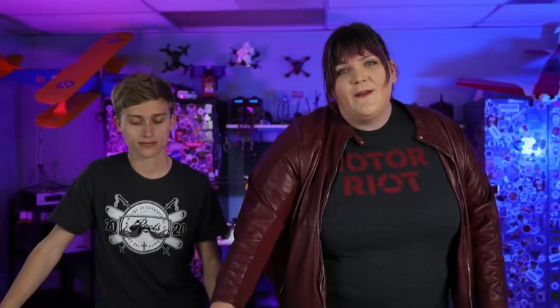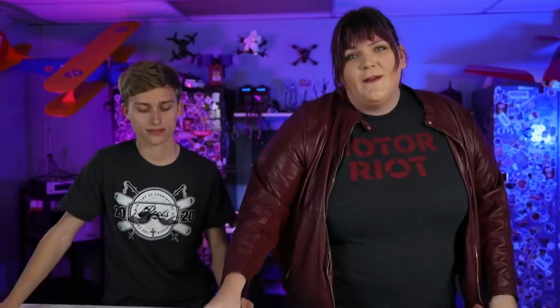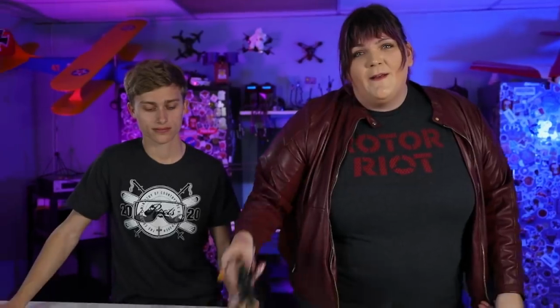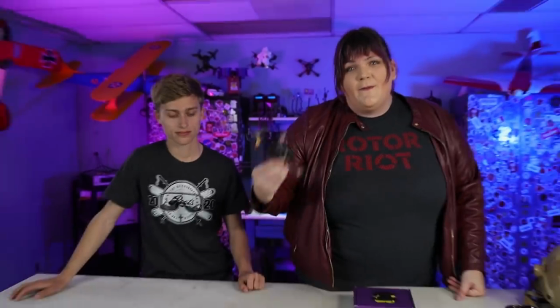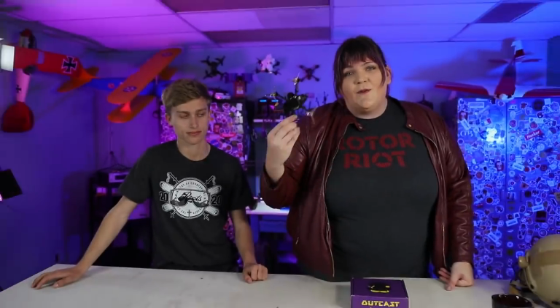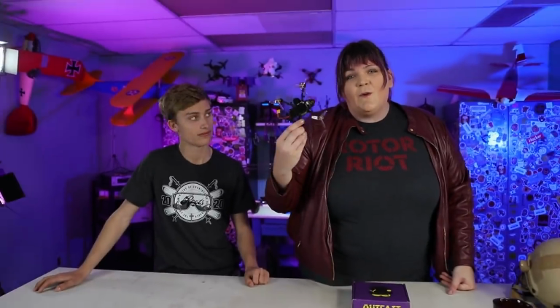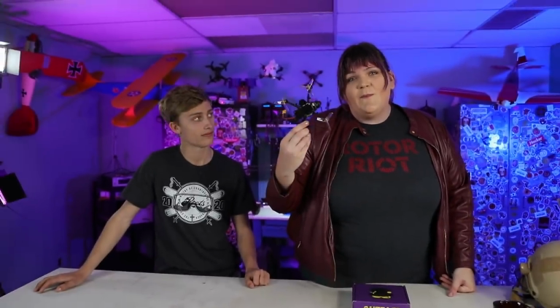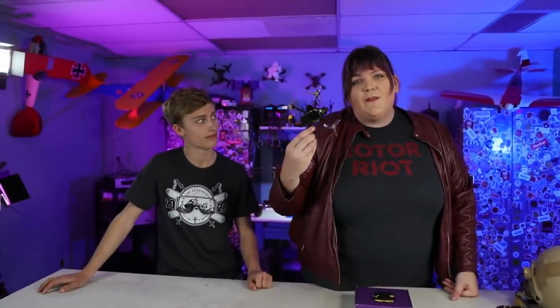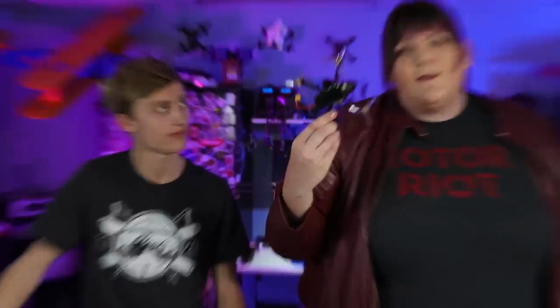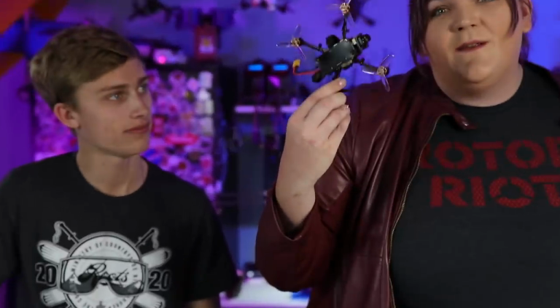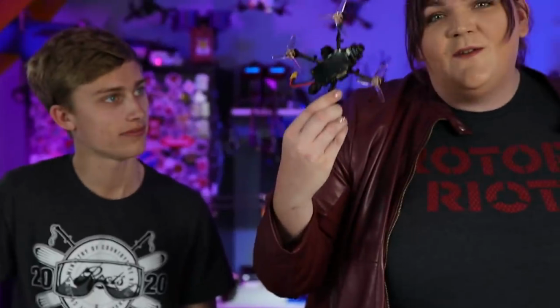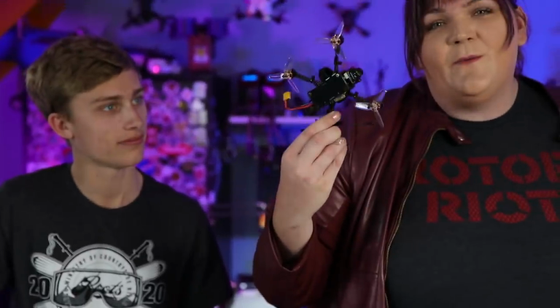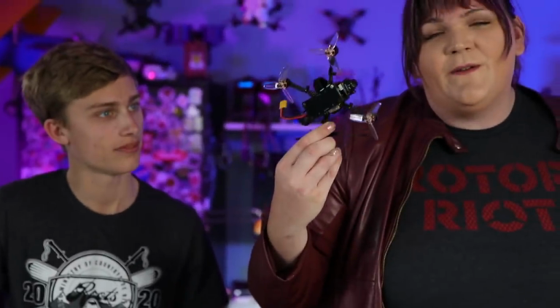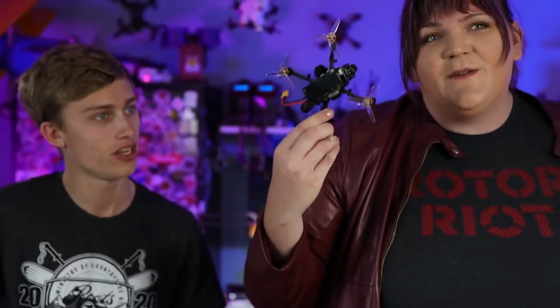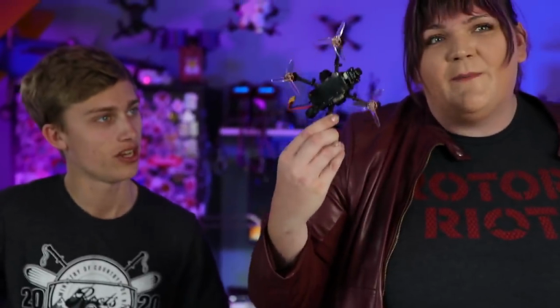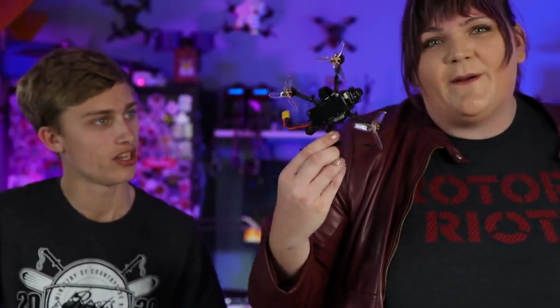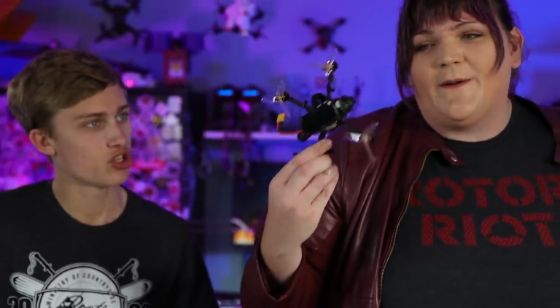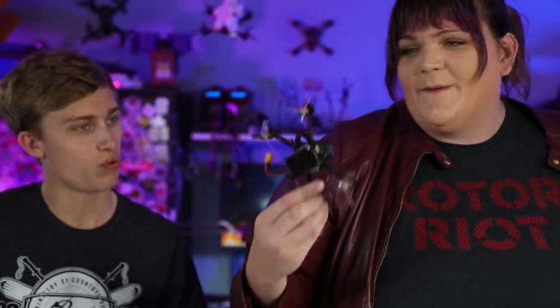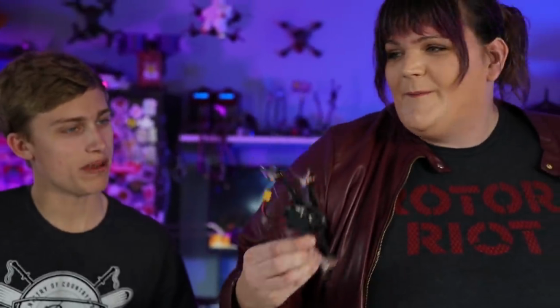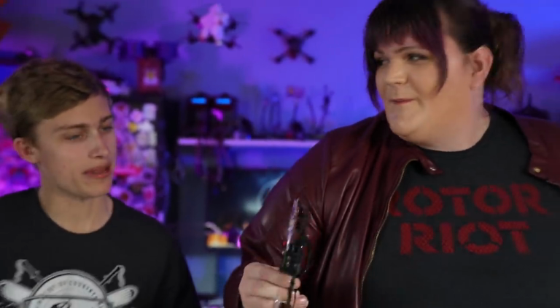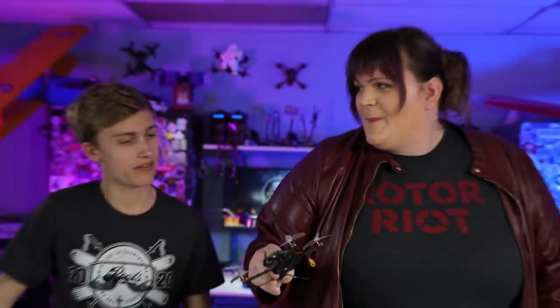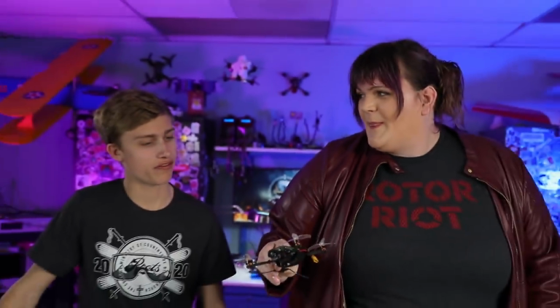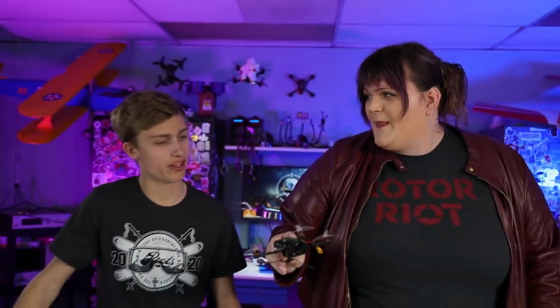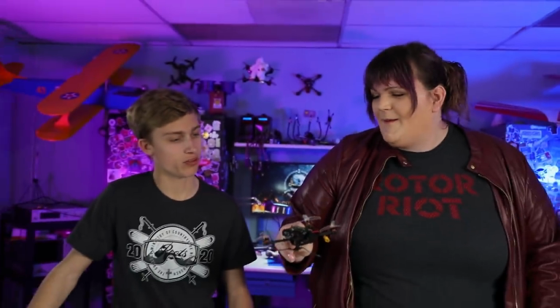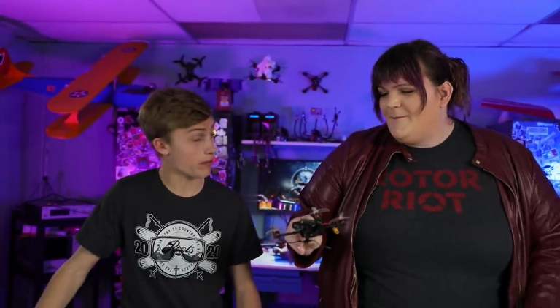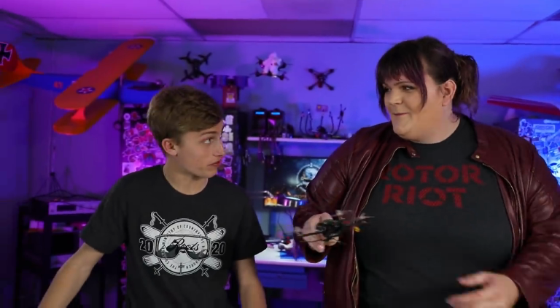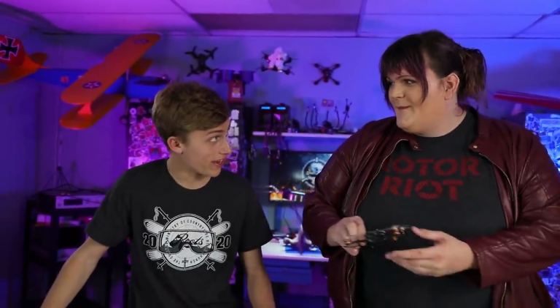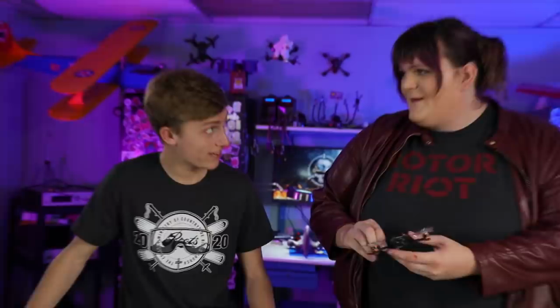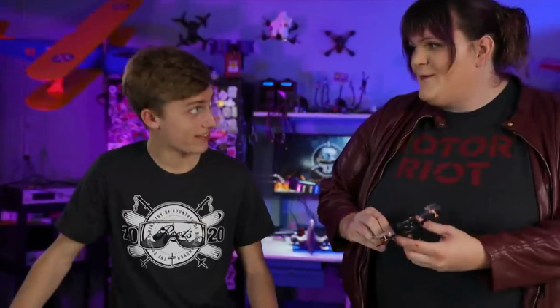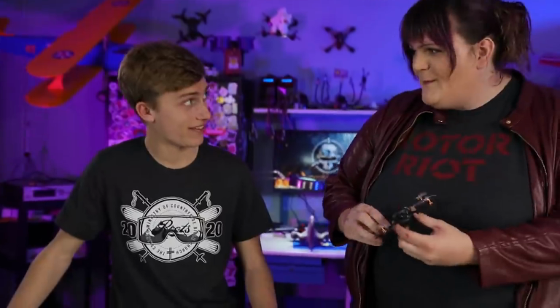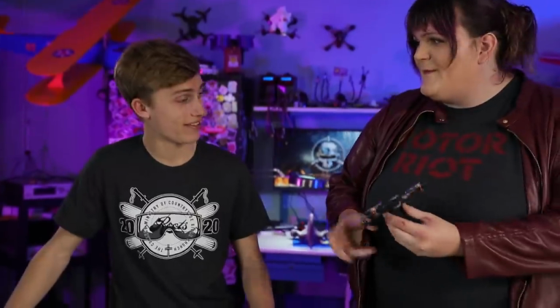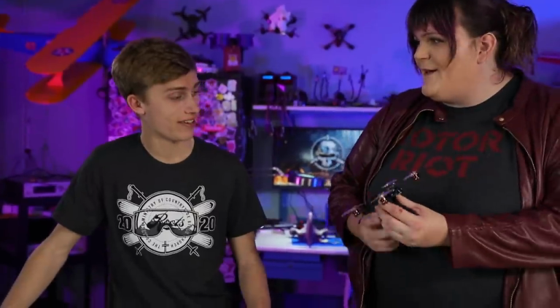The 20-minute 2-inch micro drone. 20-minute flight.